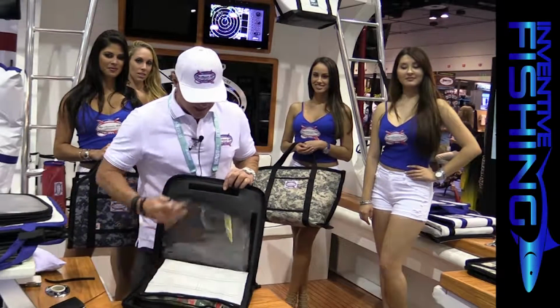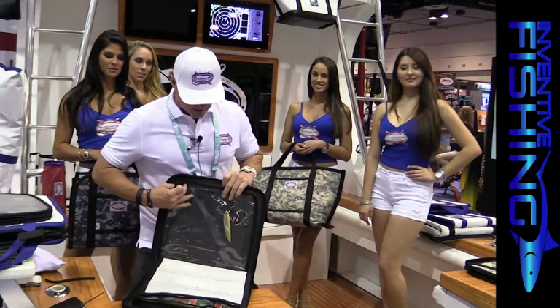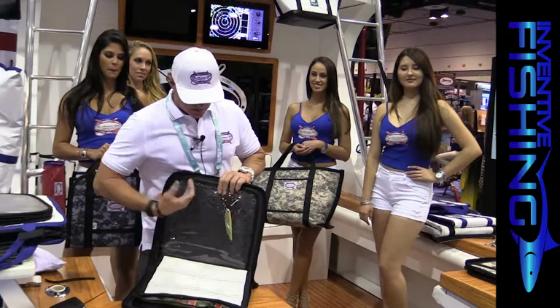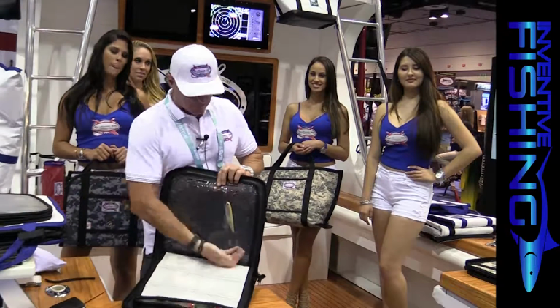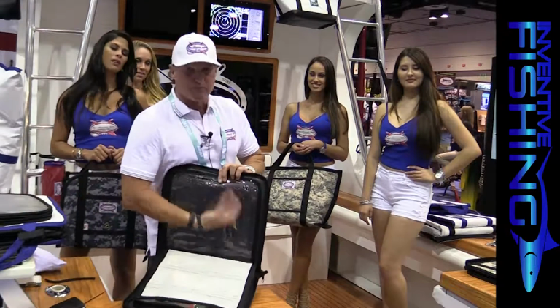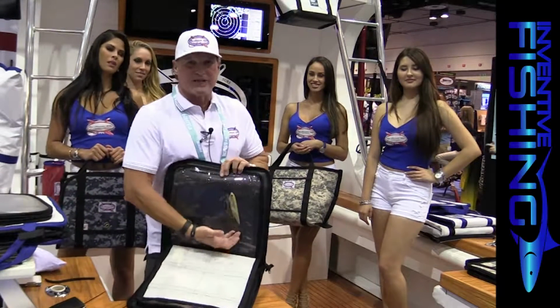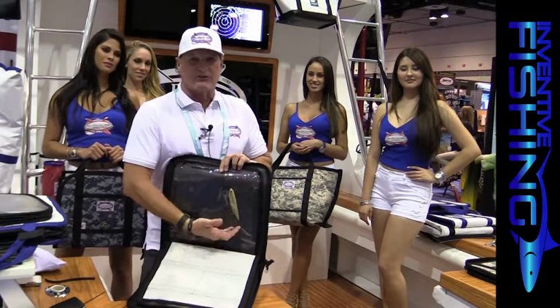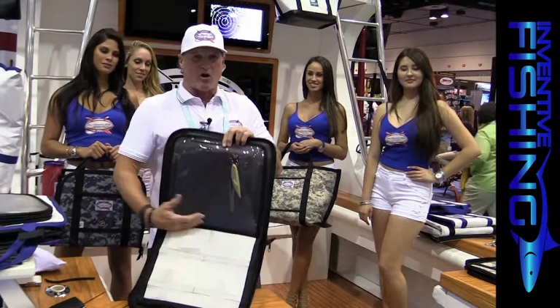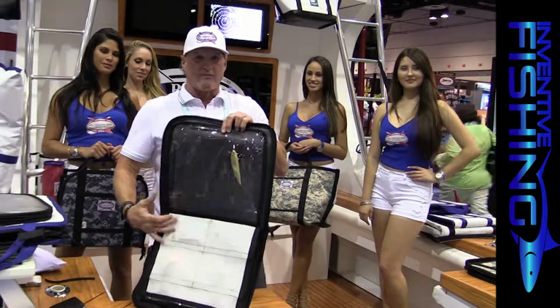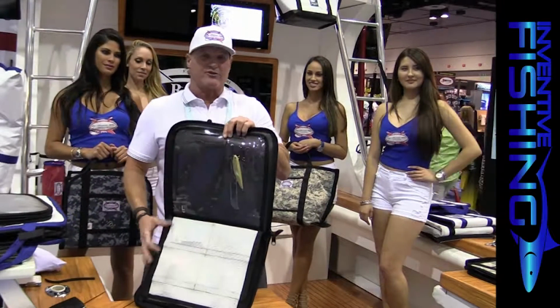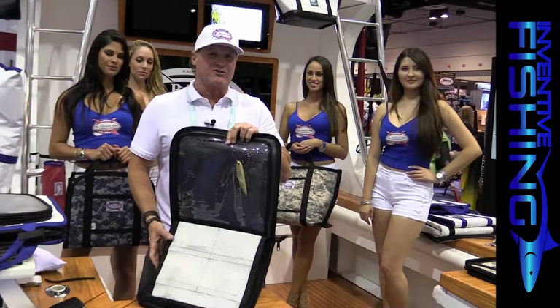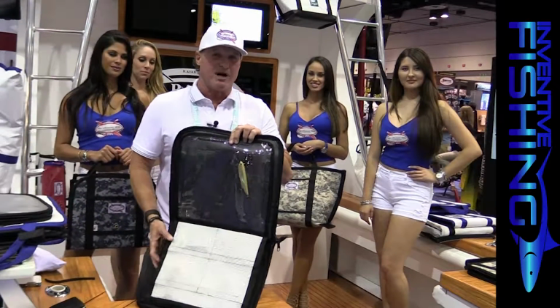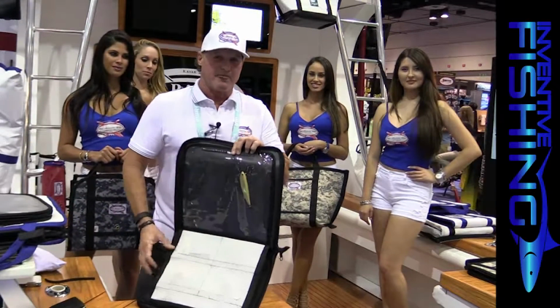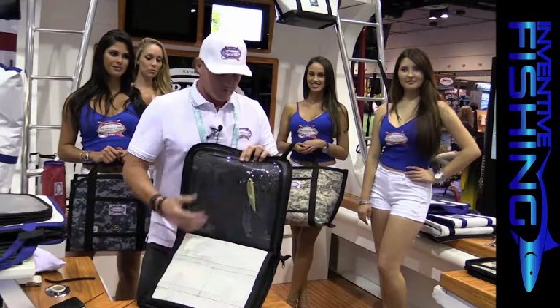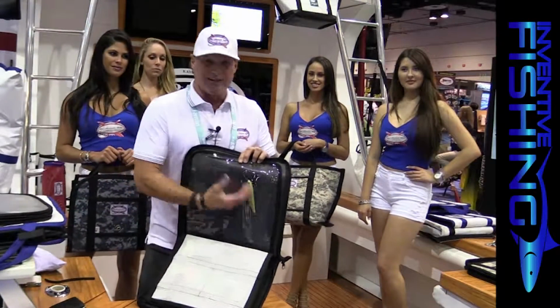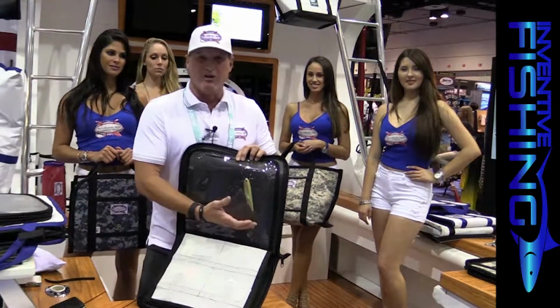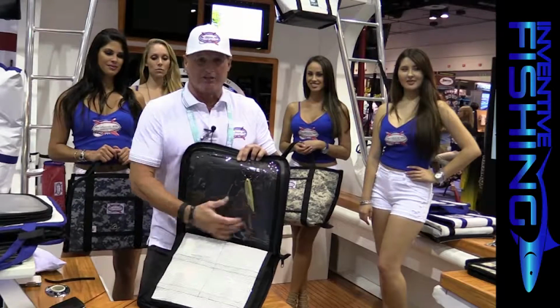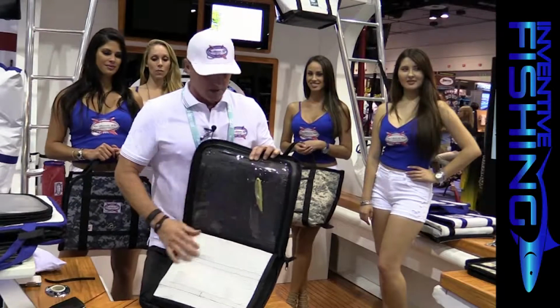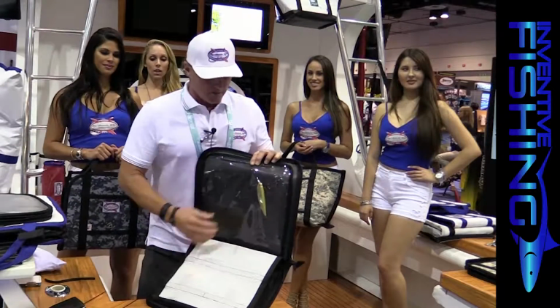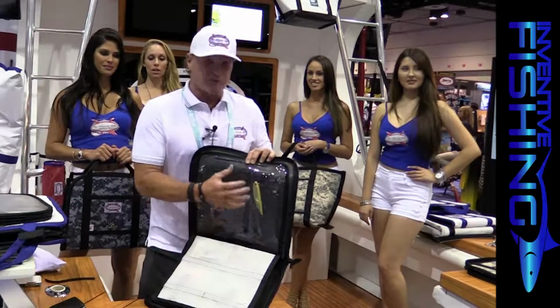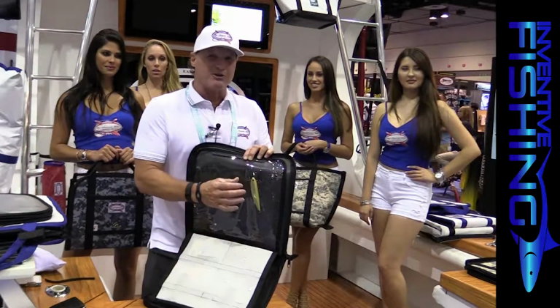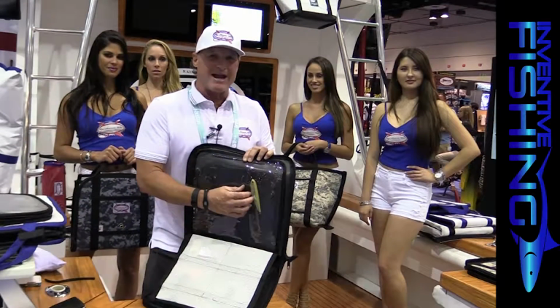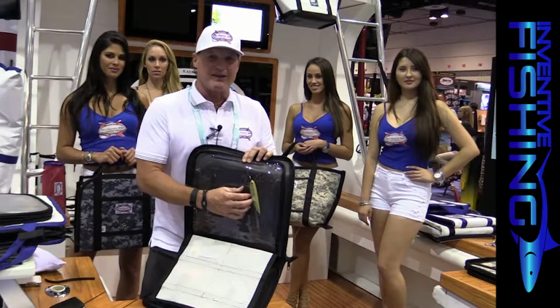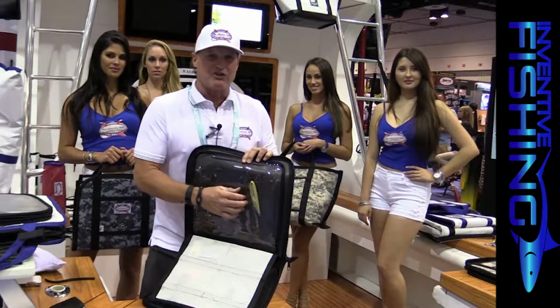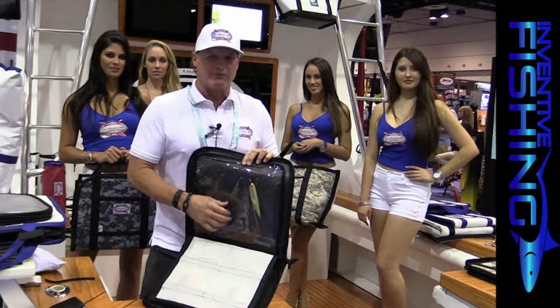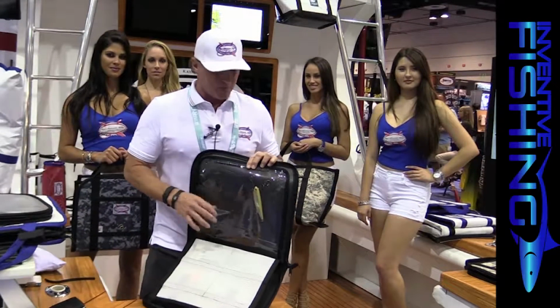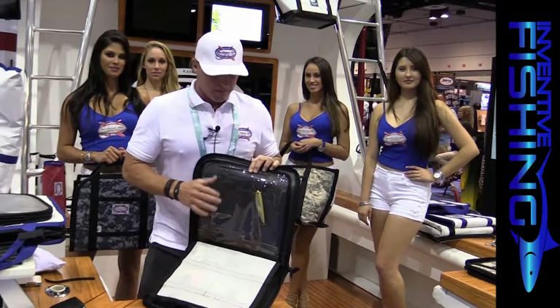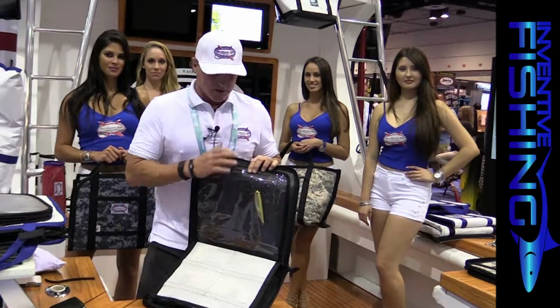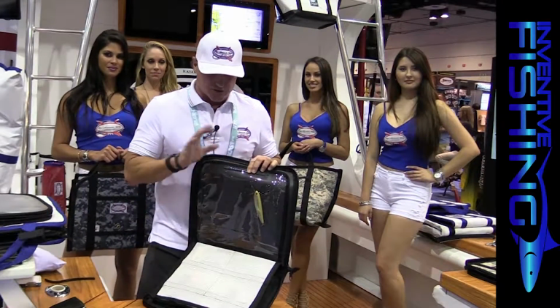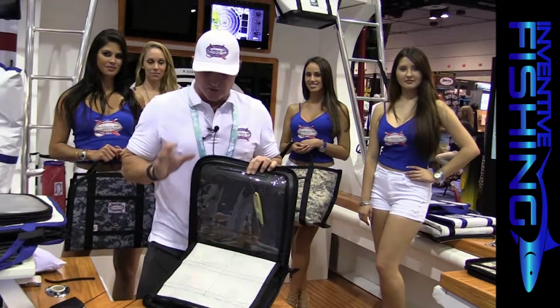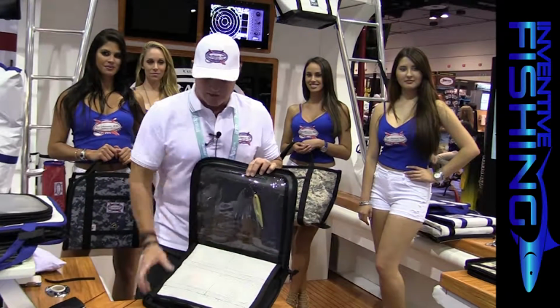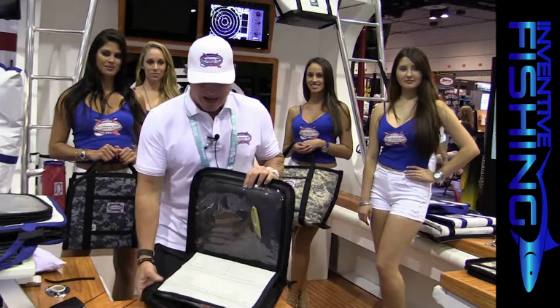It protects your hard baits from the sun, from getting hooked, and protects the paint from getting chipped. It's just an insane bag.